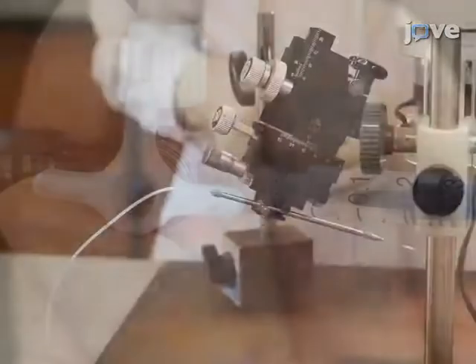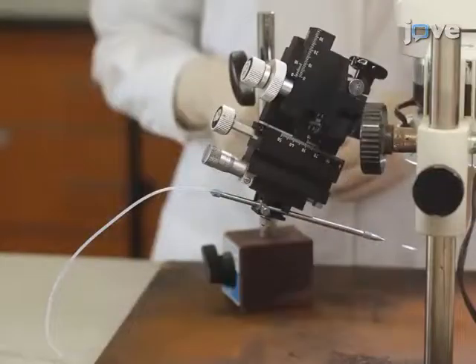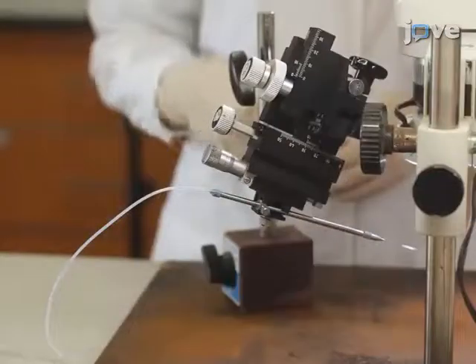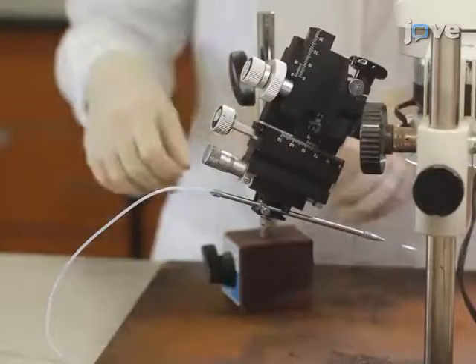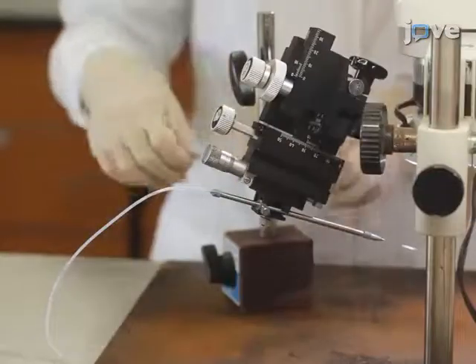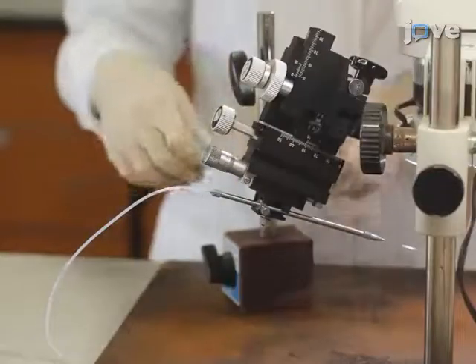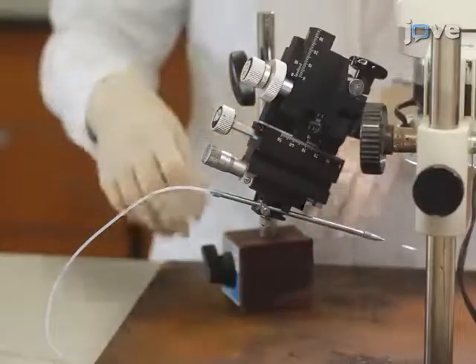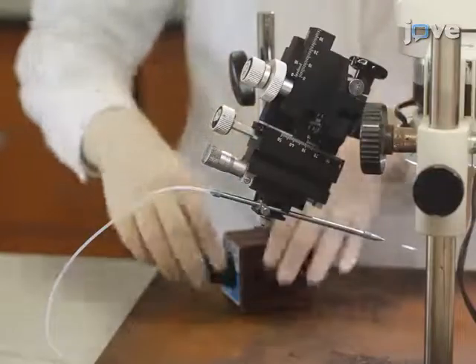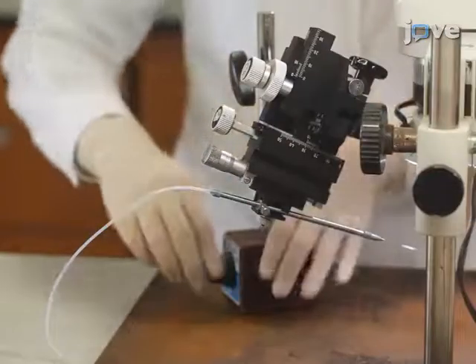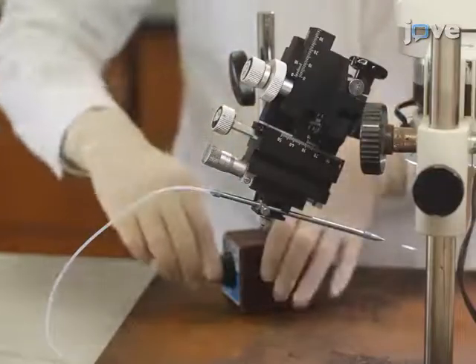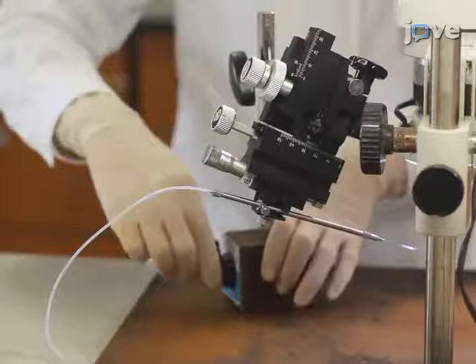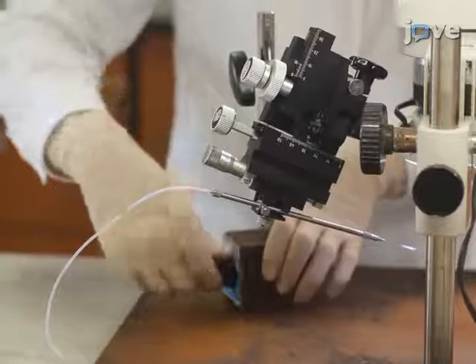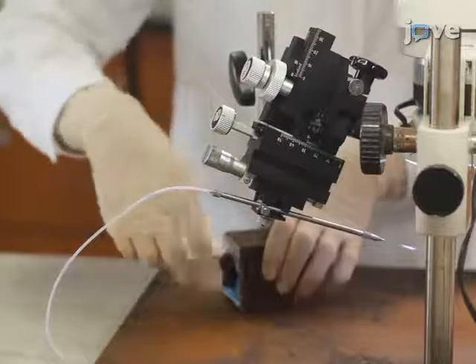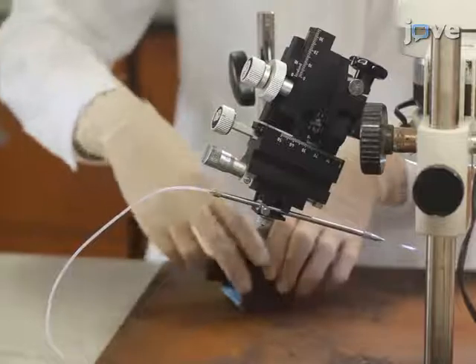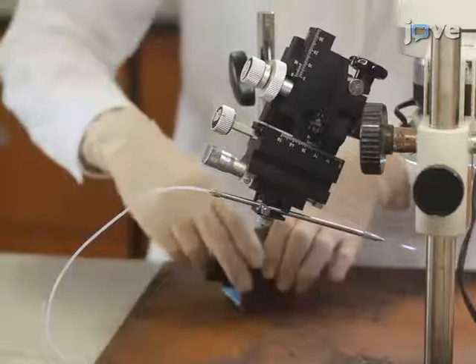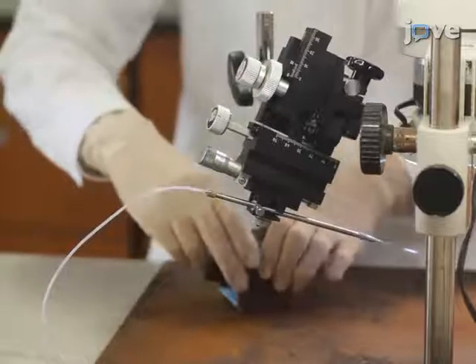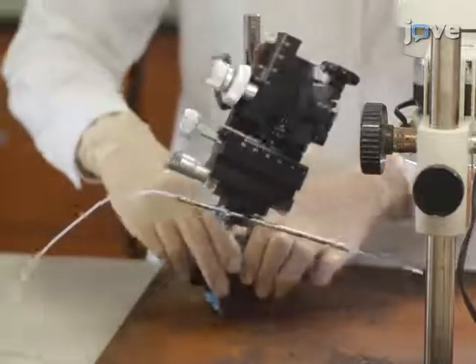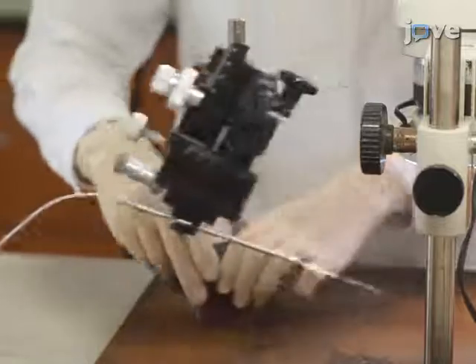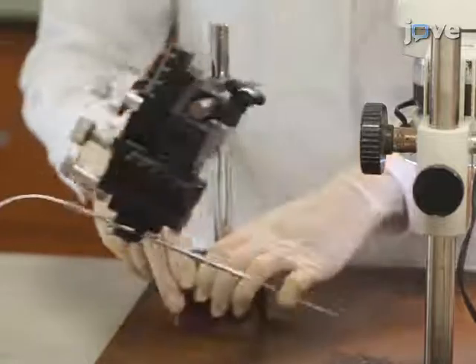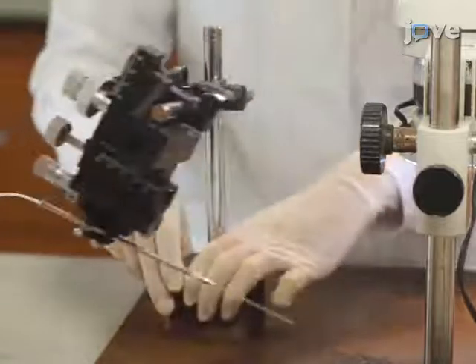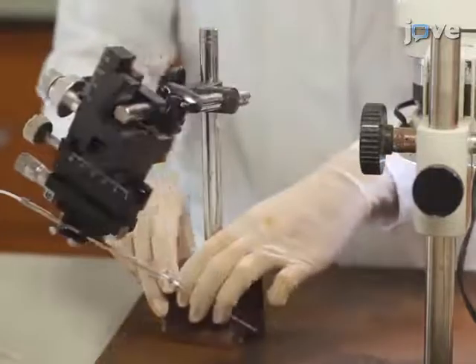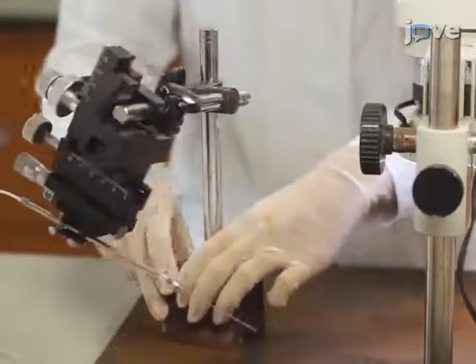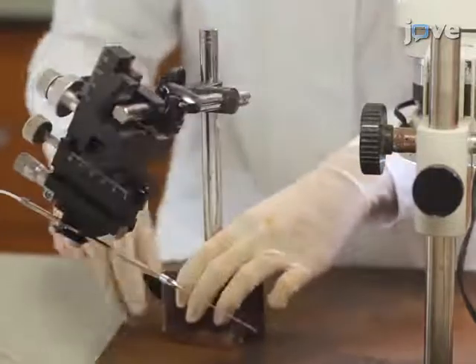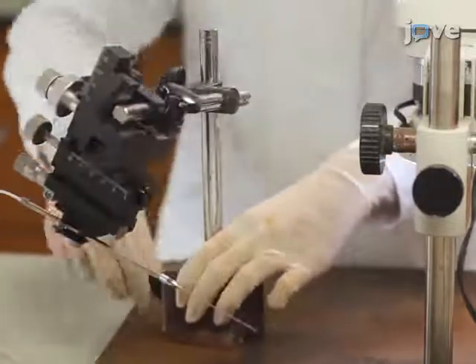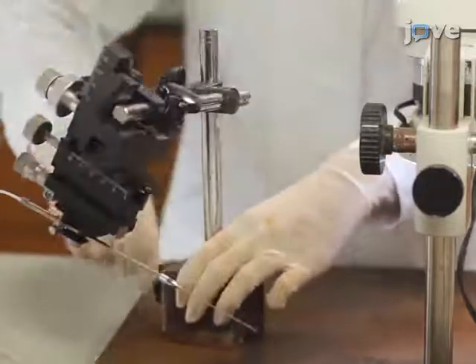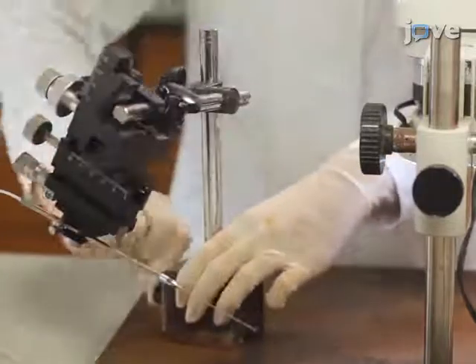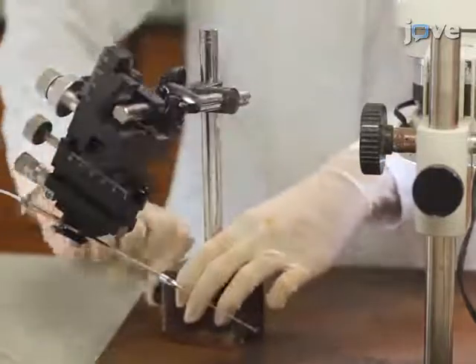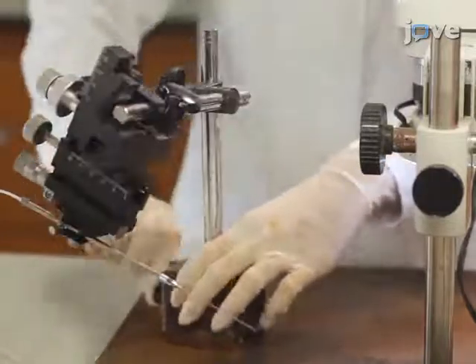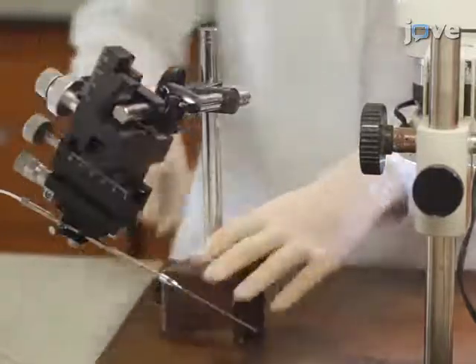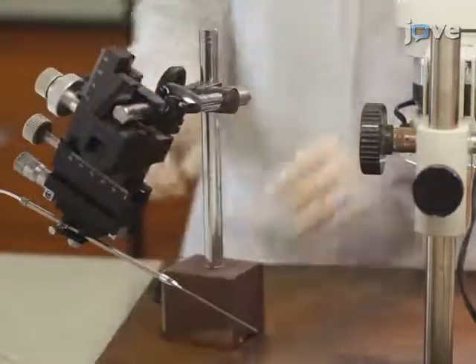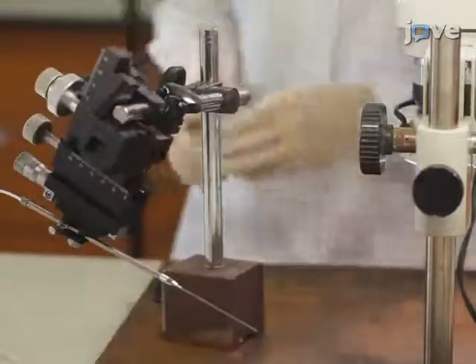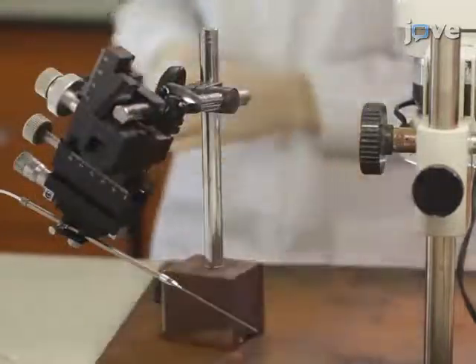Move the micromanipulator with the glass capillary to the side to prevent damage during the surgical procedure.